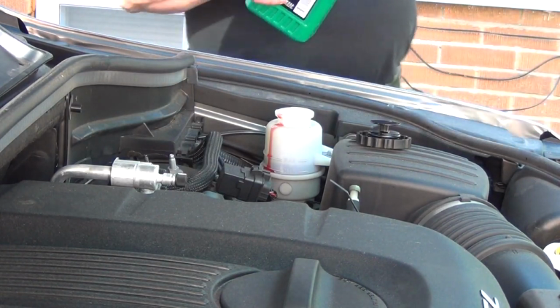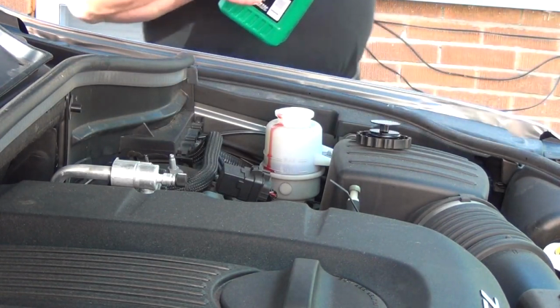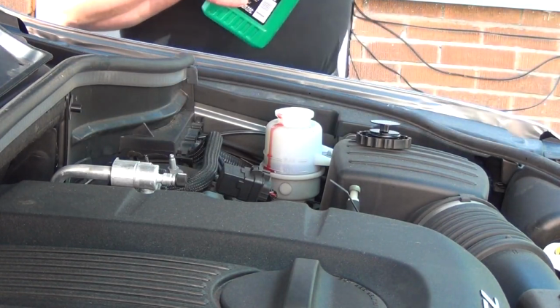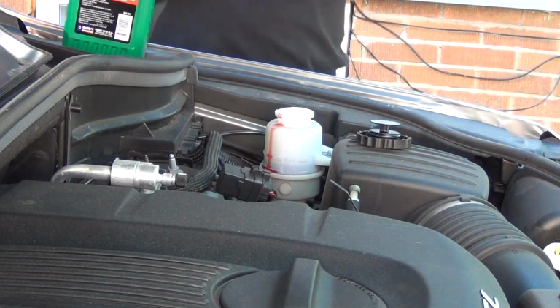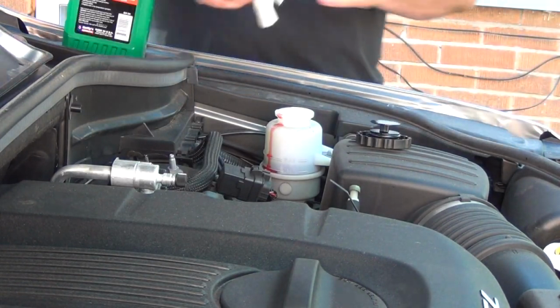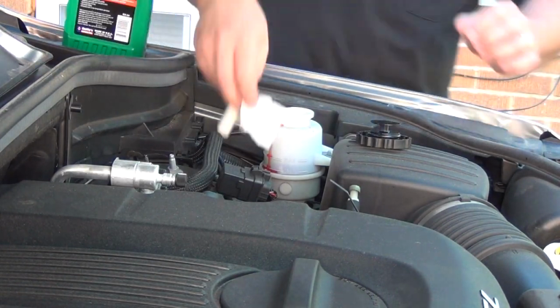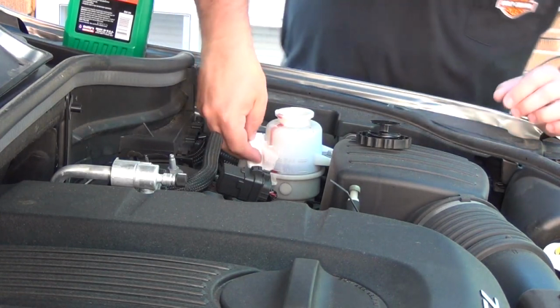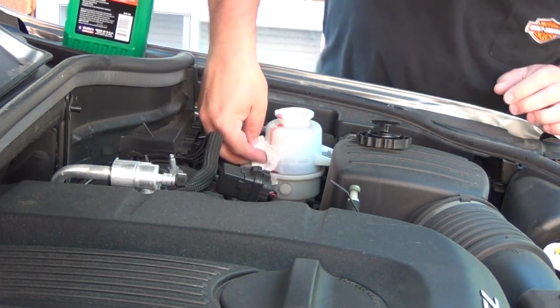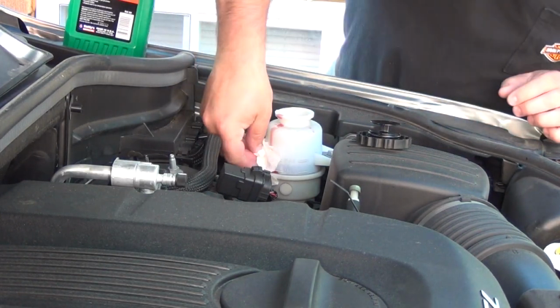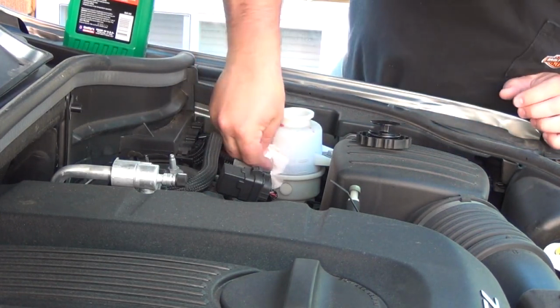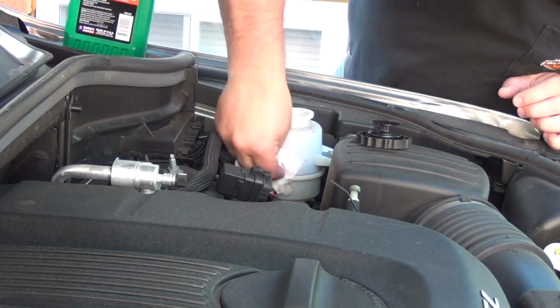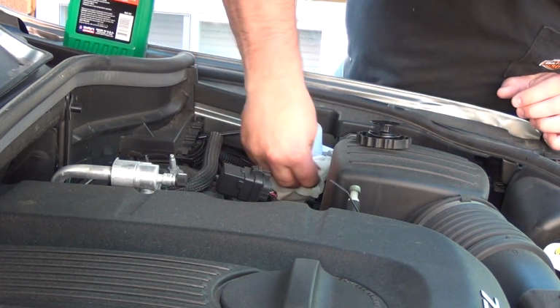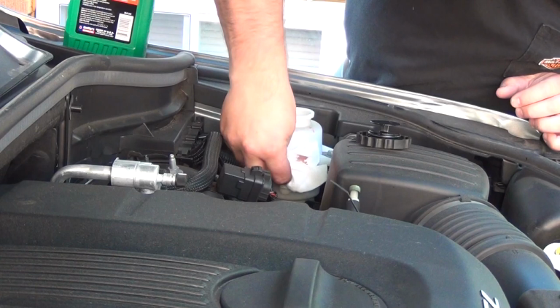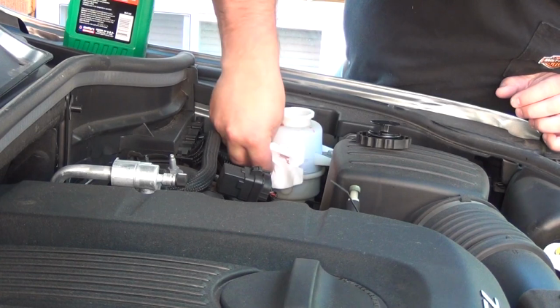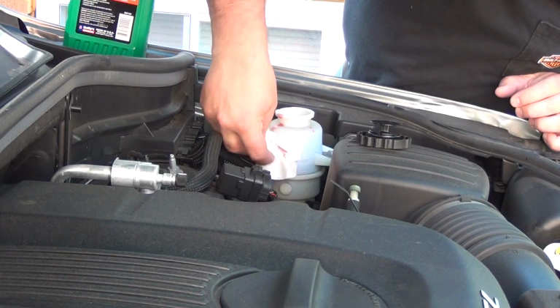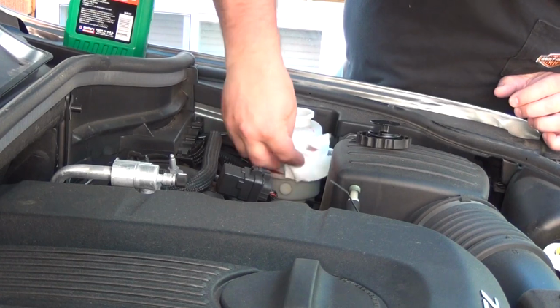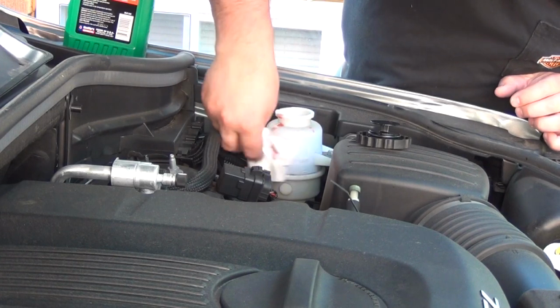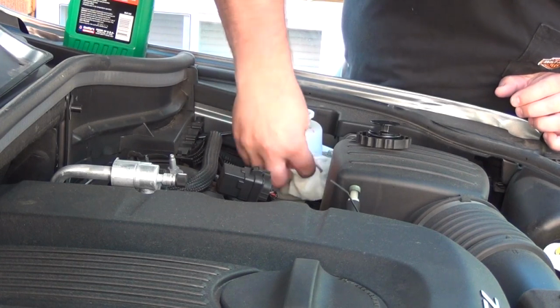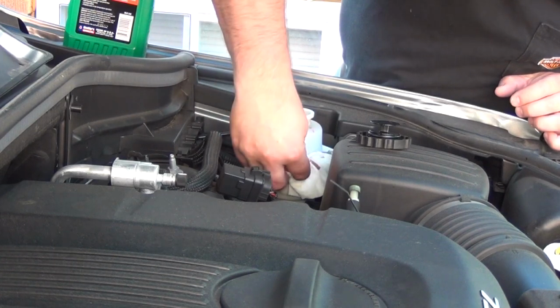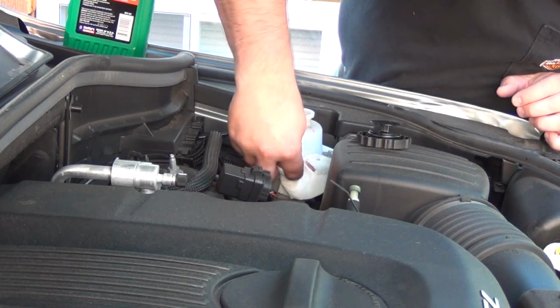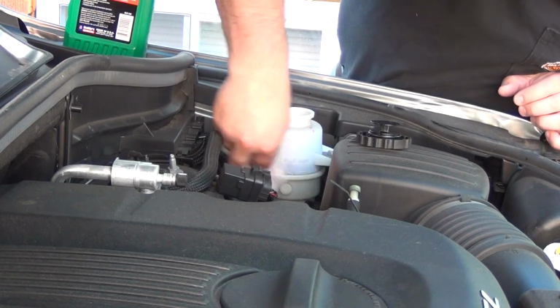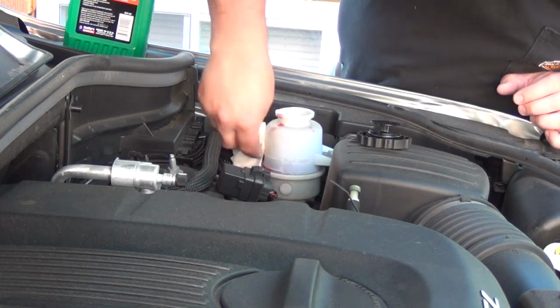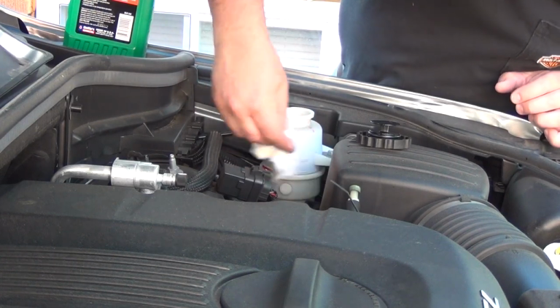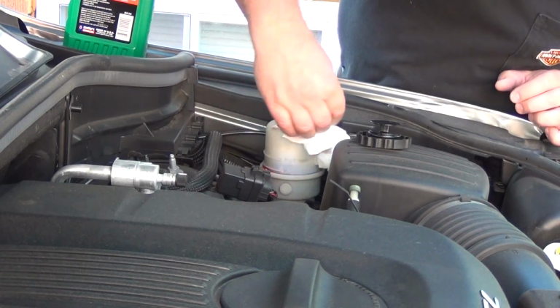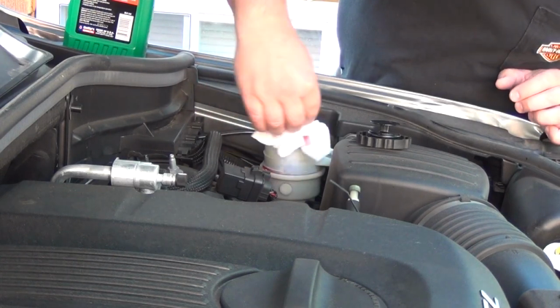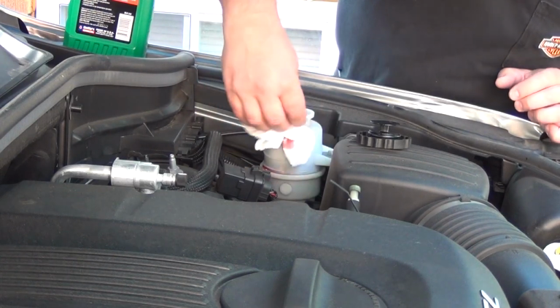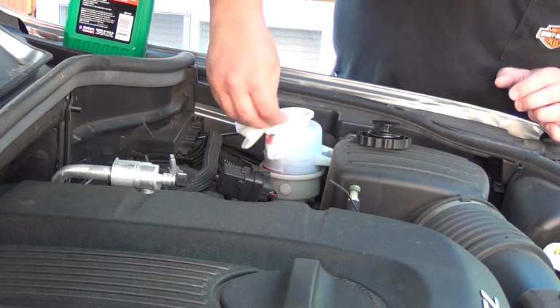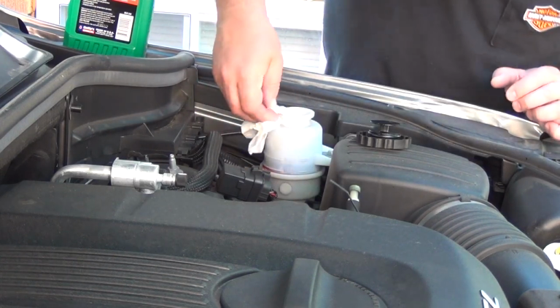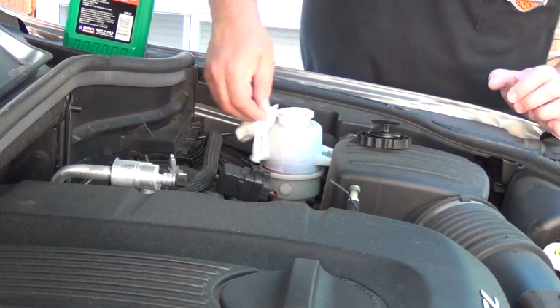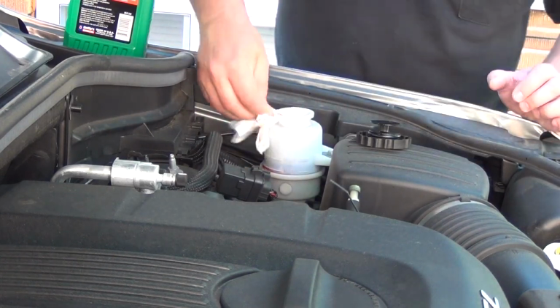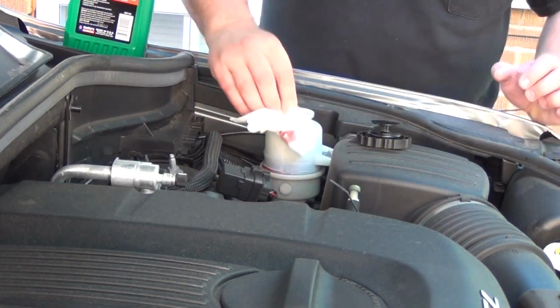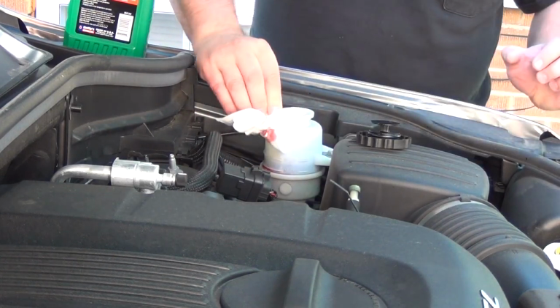Oh no! This oil is pretty aggressive on paint and other parts. Make sure you clean any spills very thoroughly.